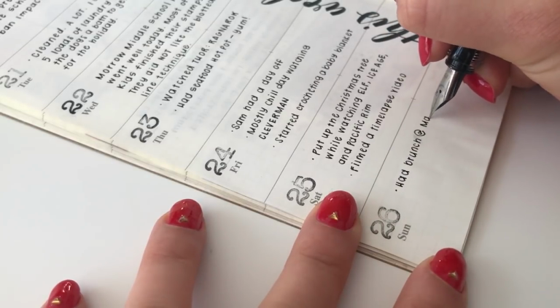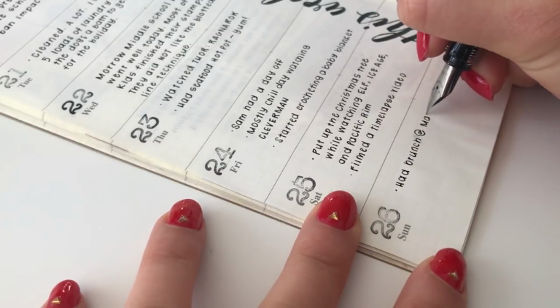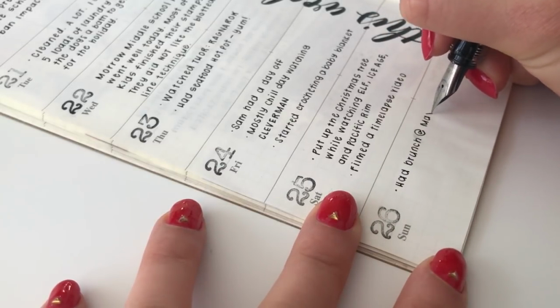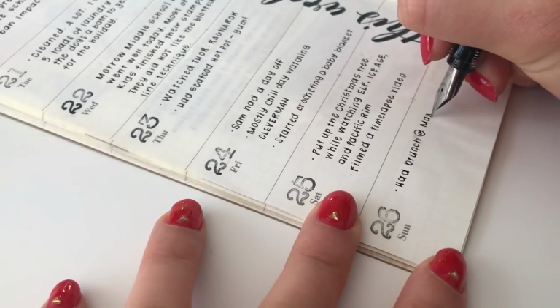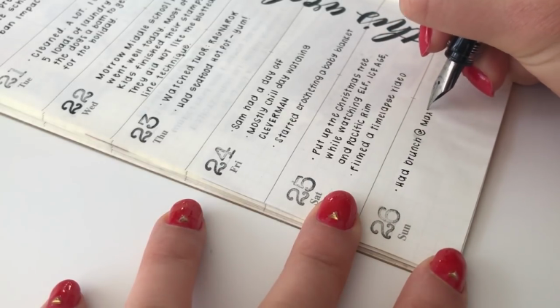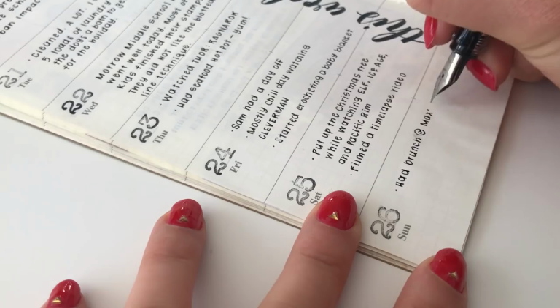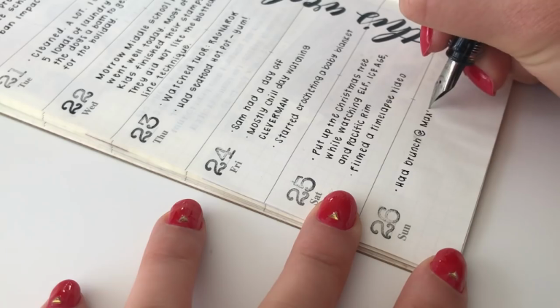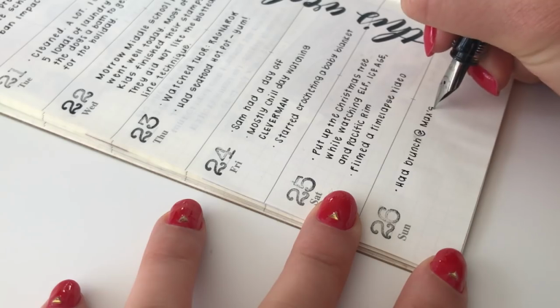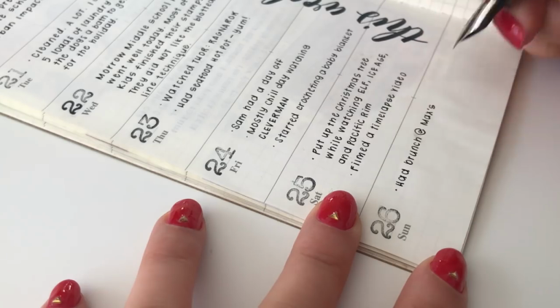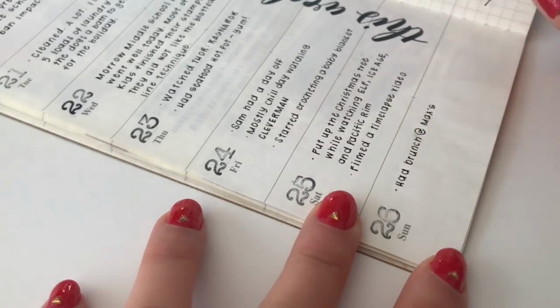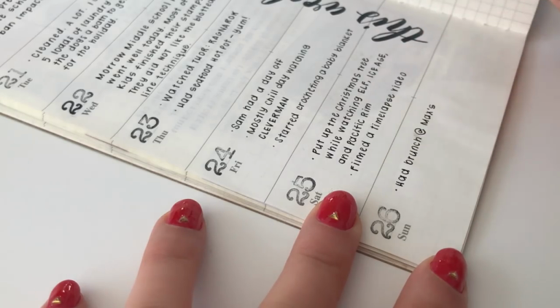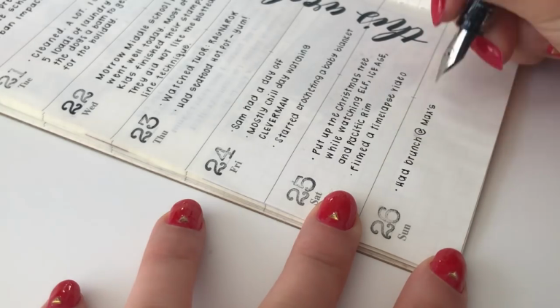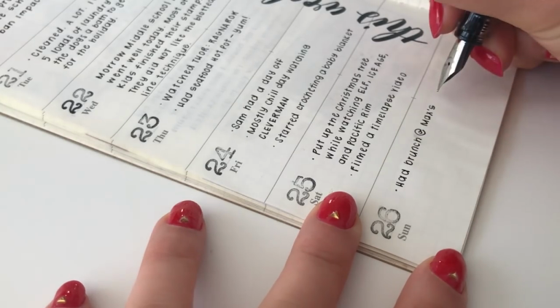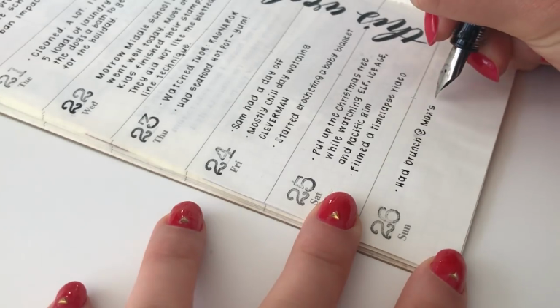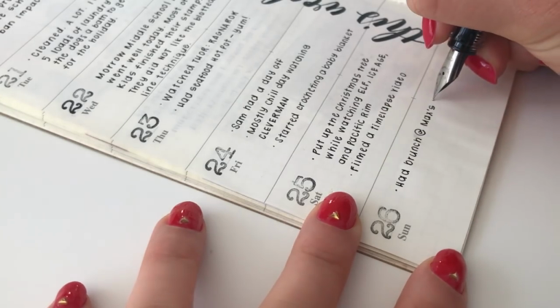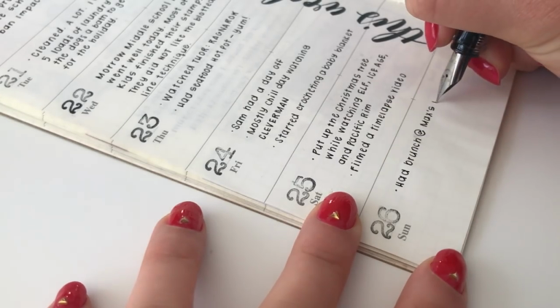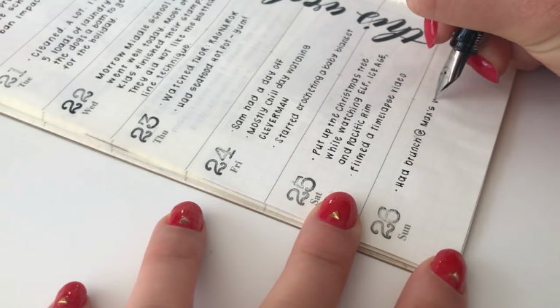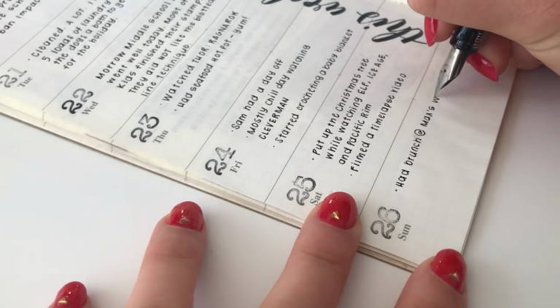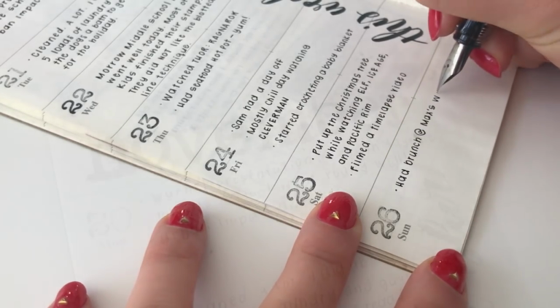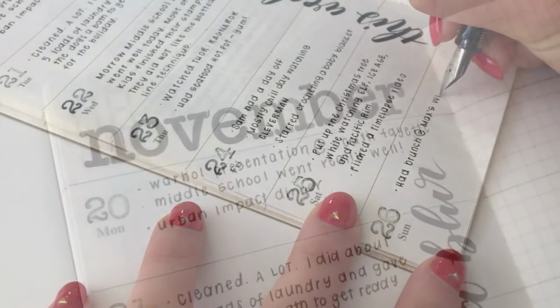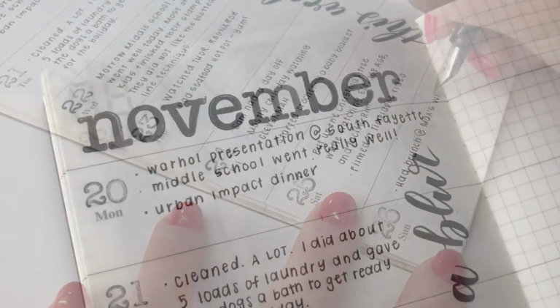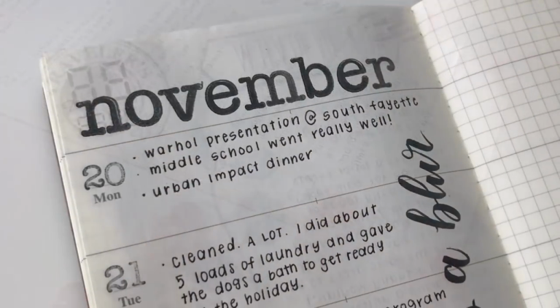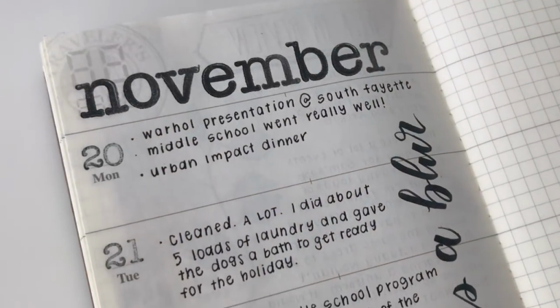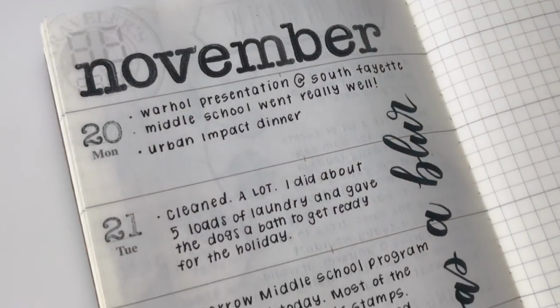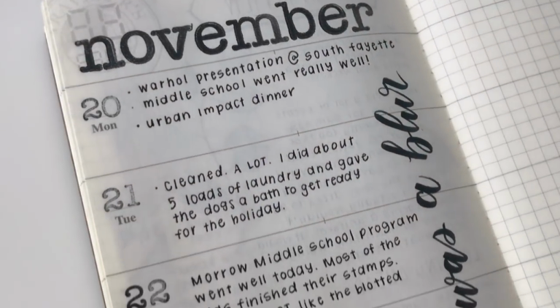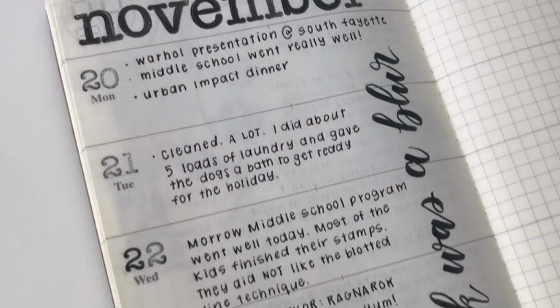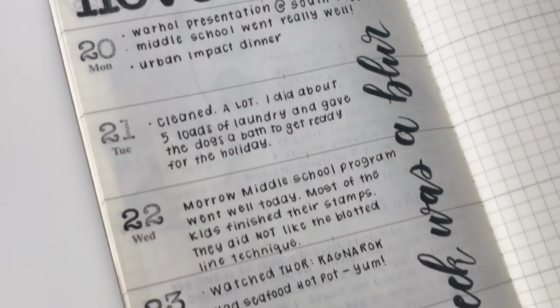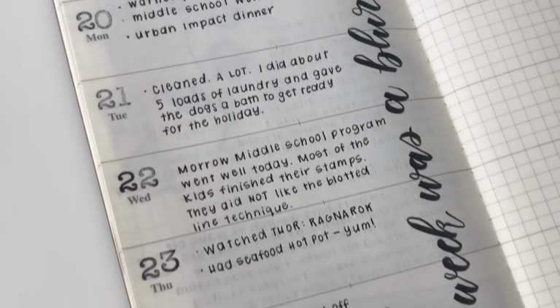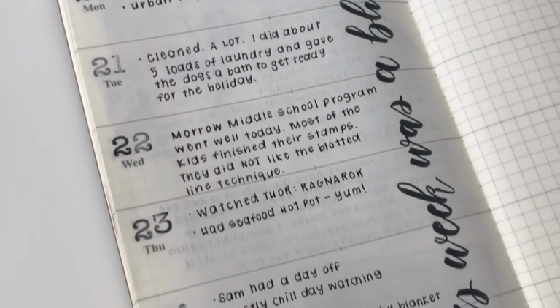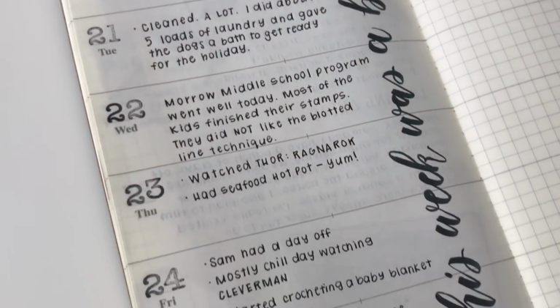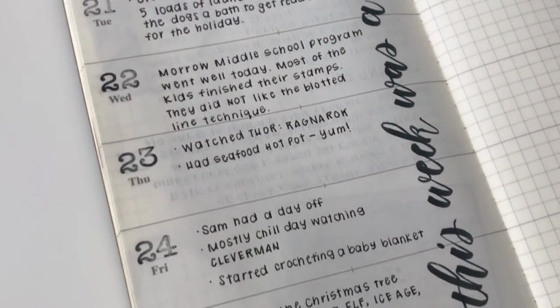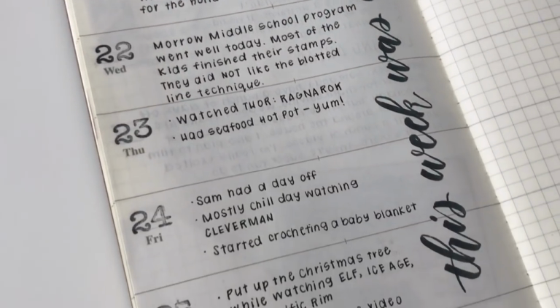If you're interested in seeing some of my handwriting from the past, let me know. It seems like the most comments I get are about my handwriting.